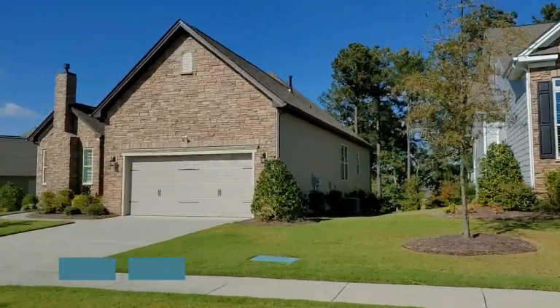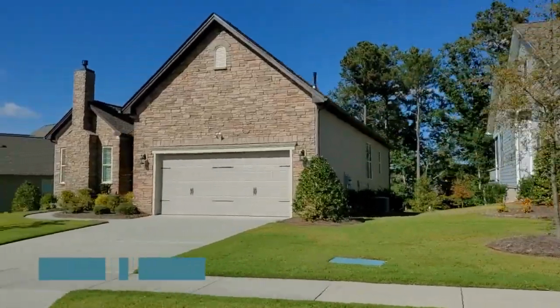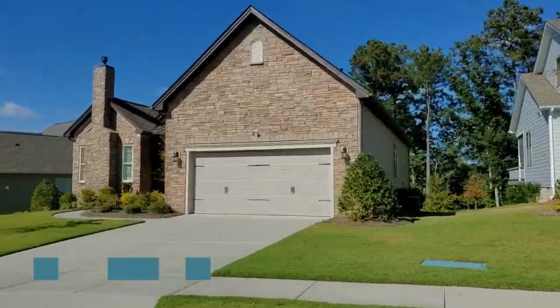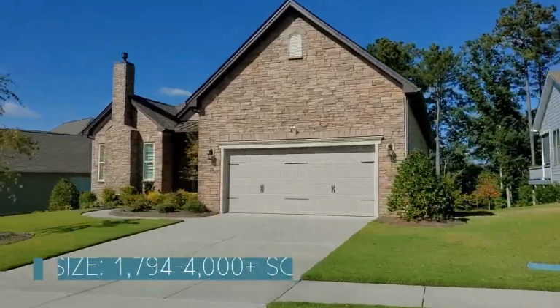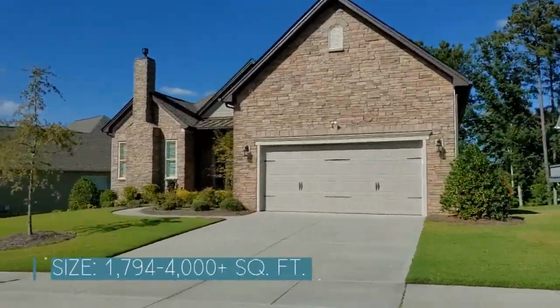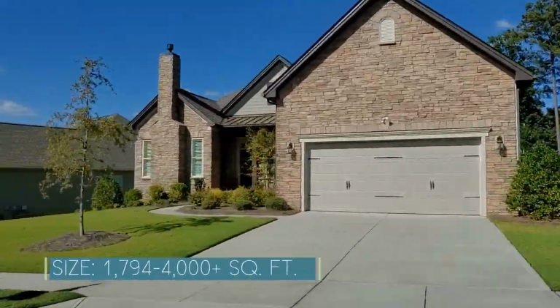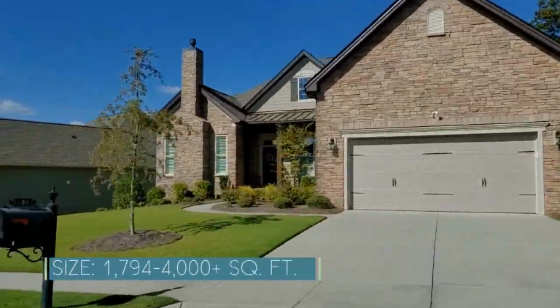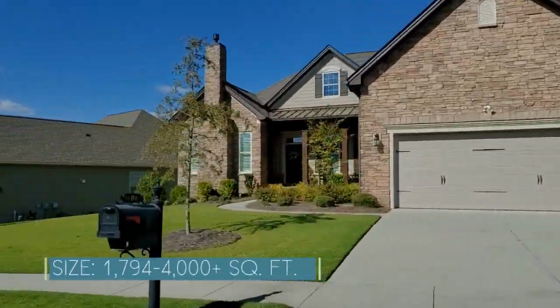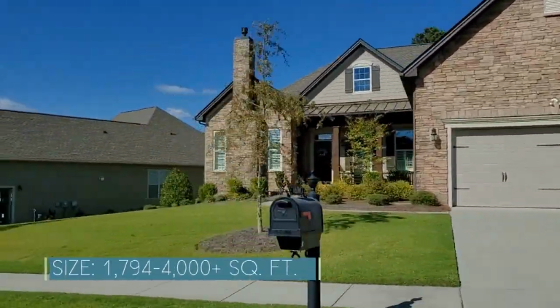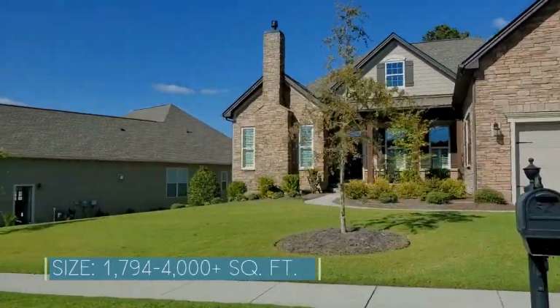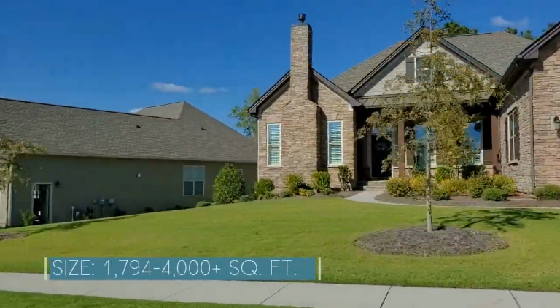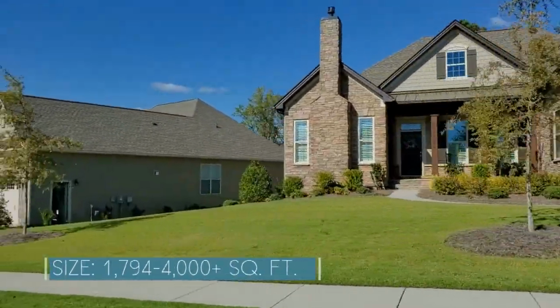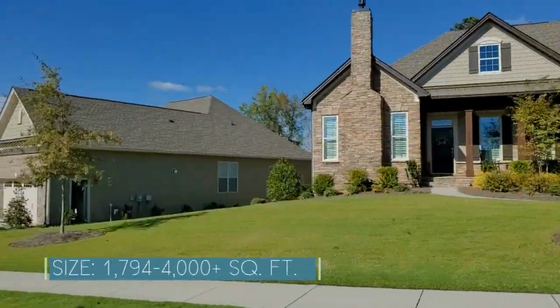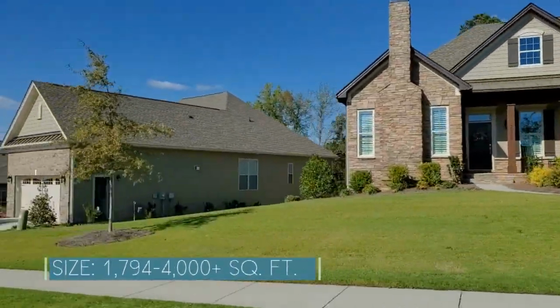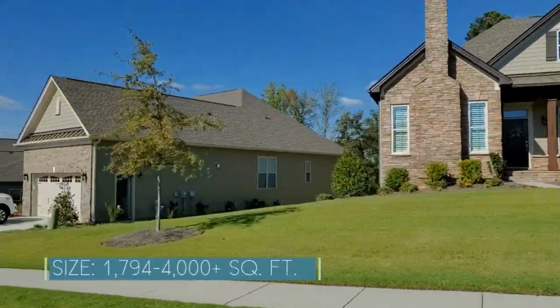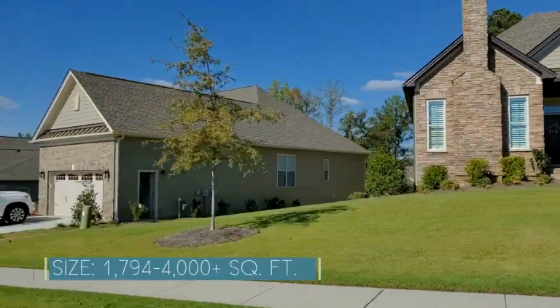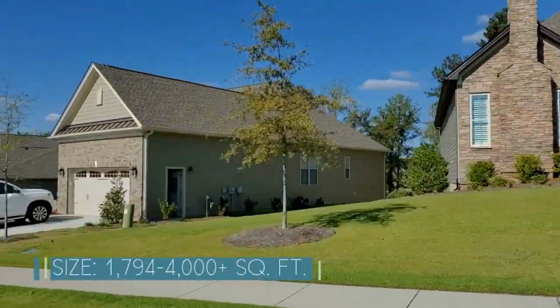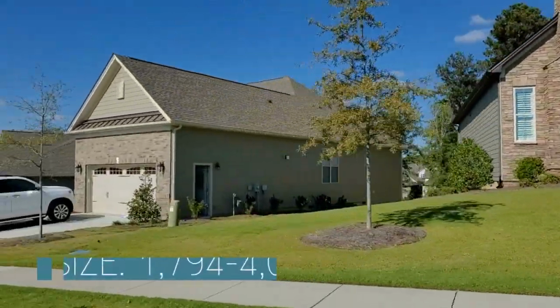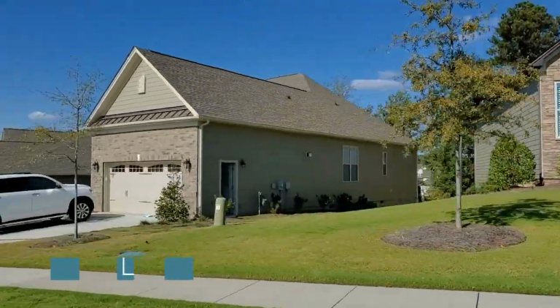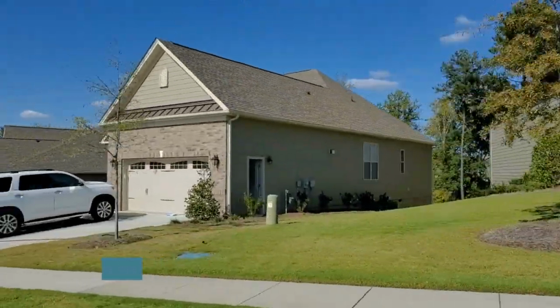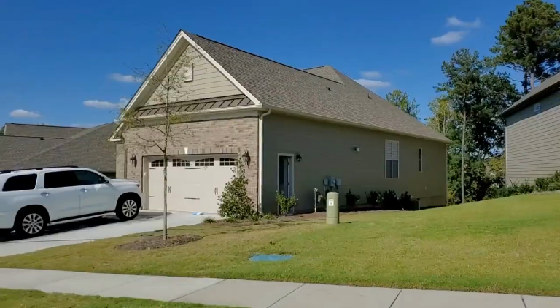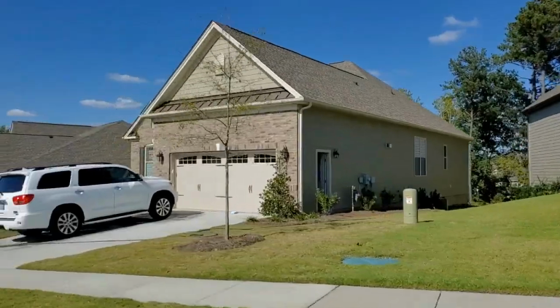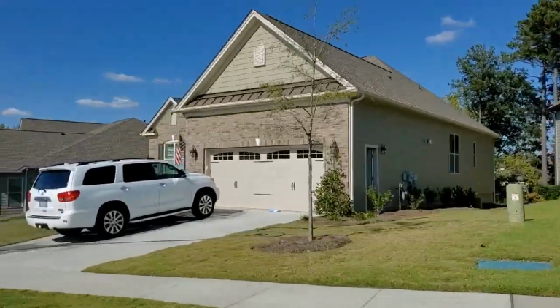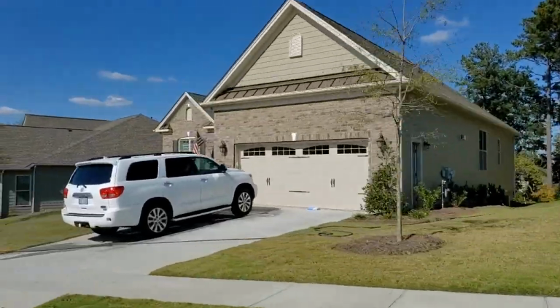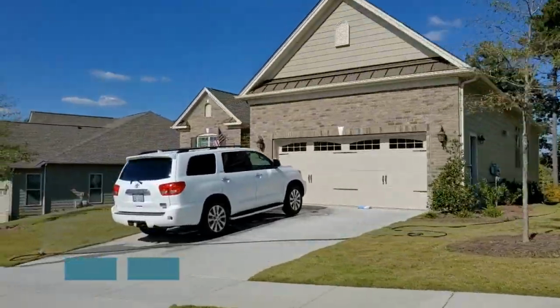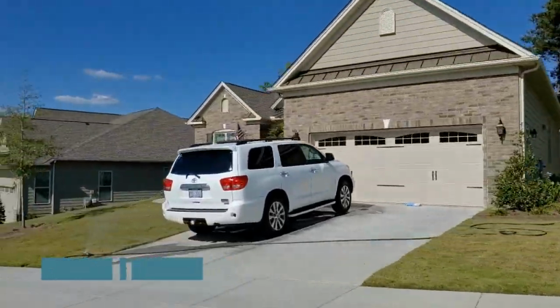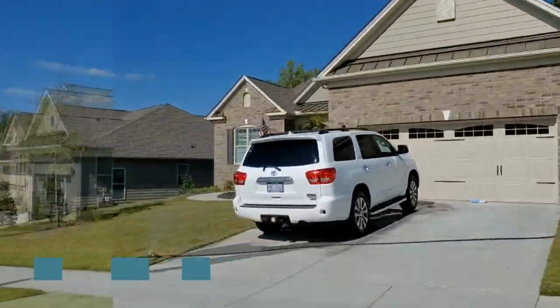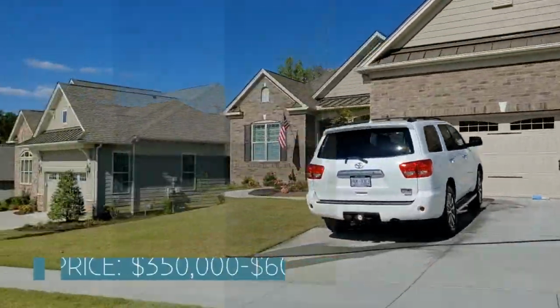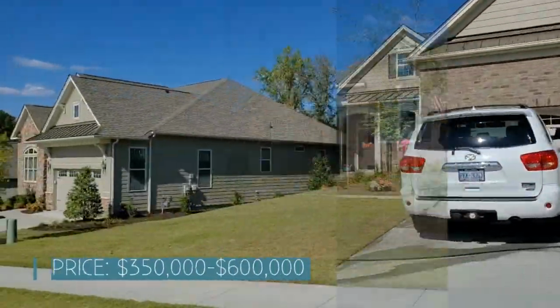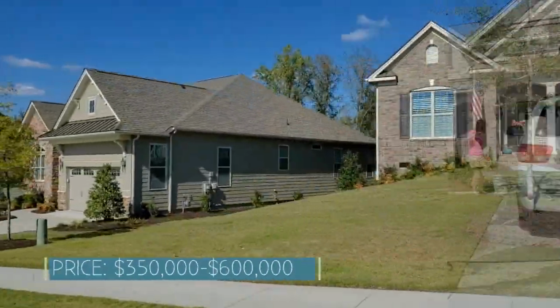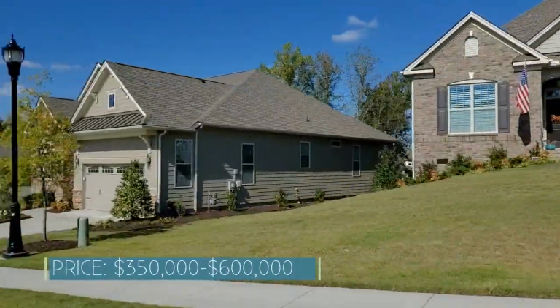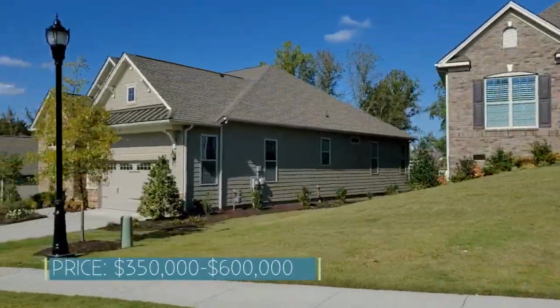There are also hundreds of options to customize your home. Homes here range from 1,794 to over 4,000 square feet, with prices starting from the three-fifties up to six hundred thousand dollars.